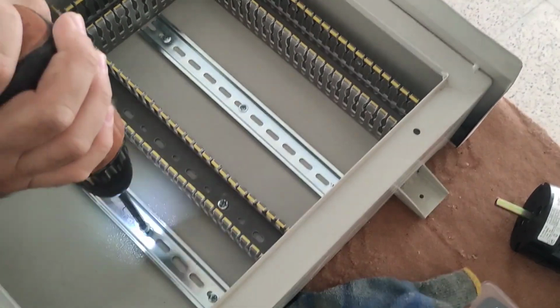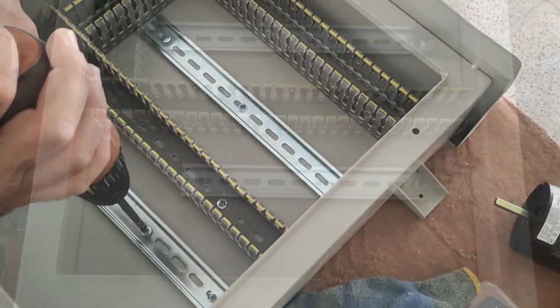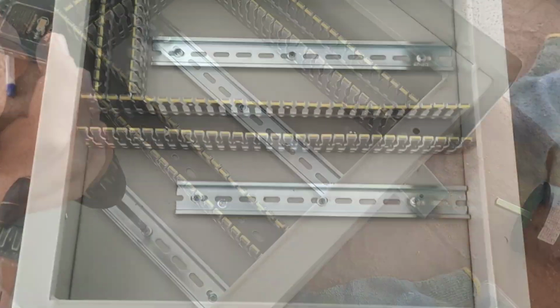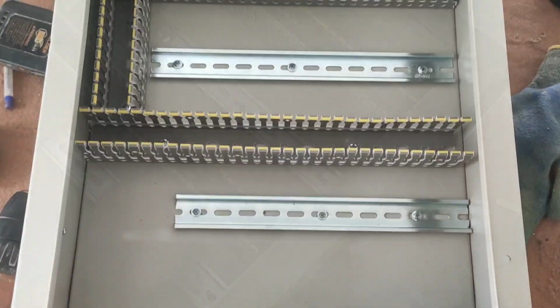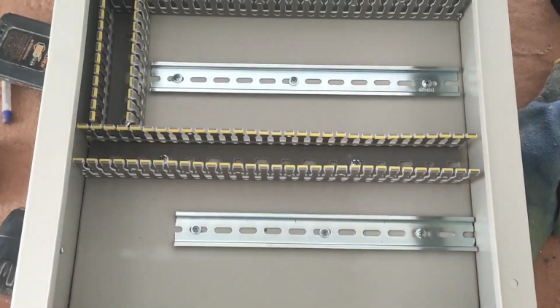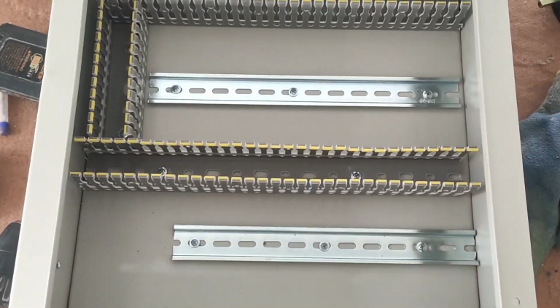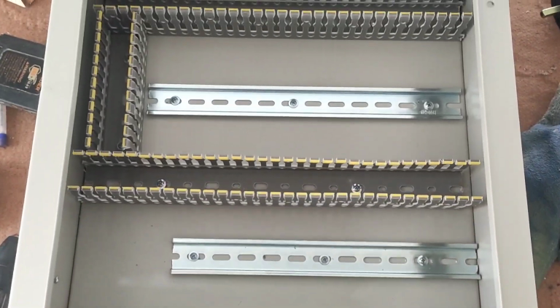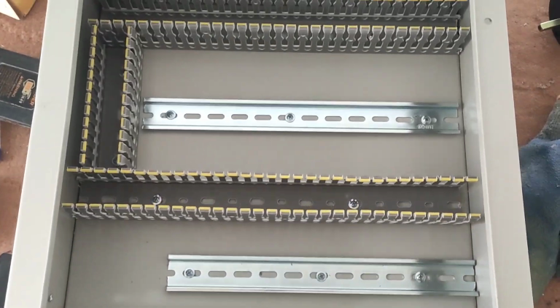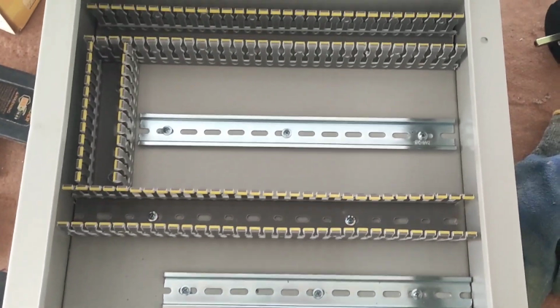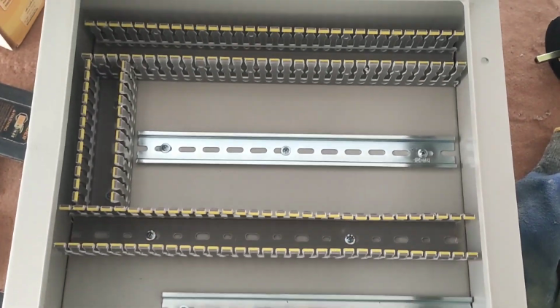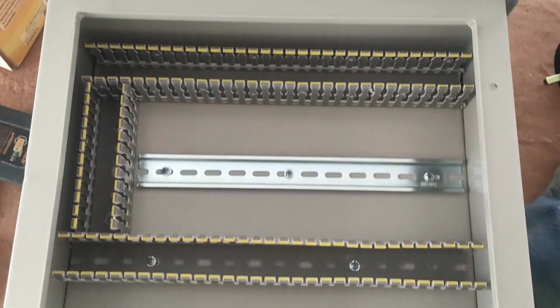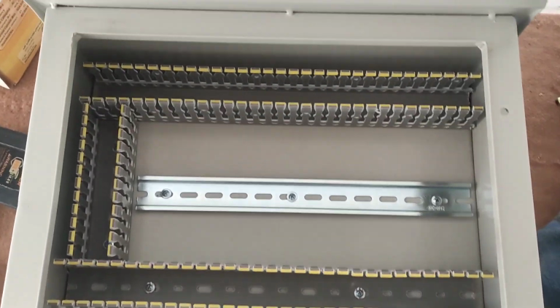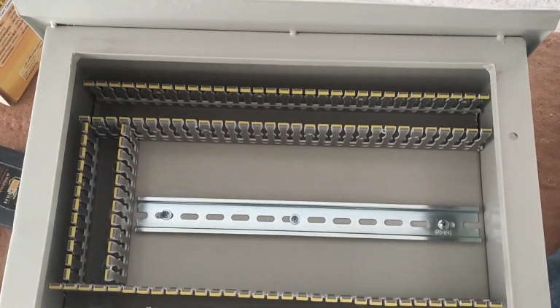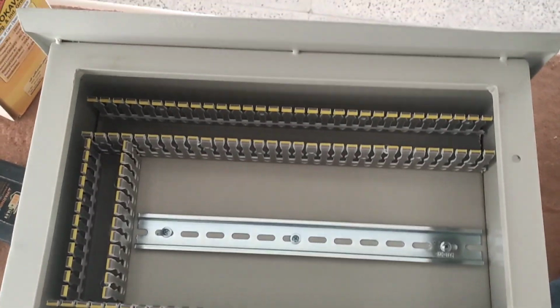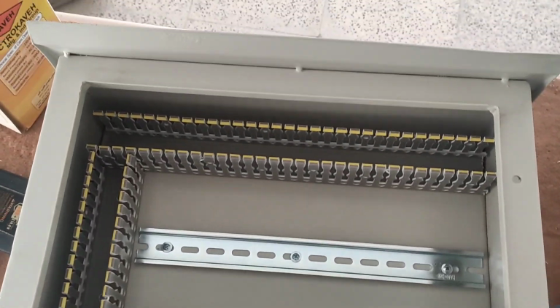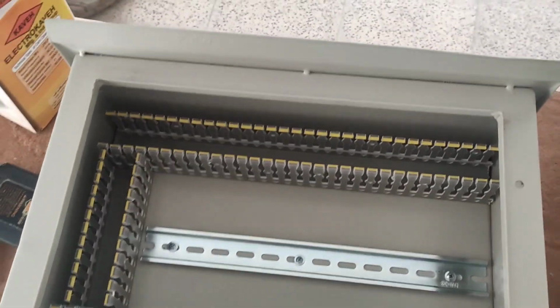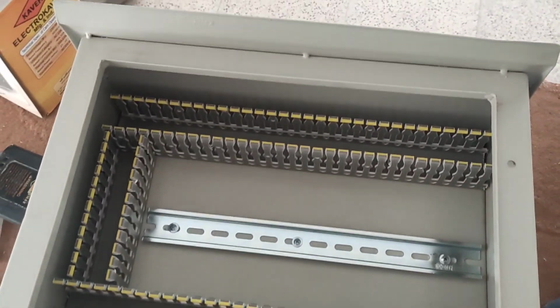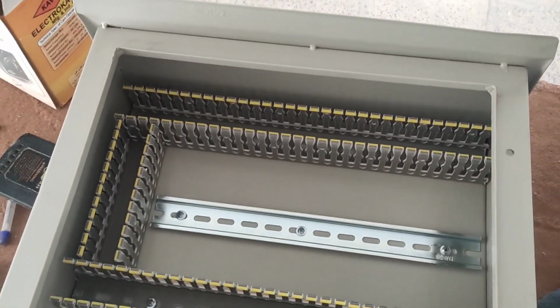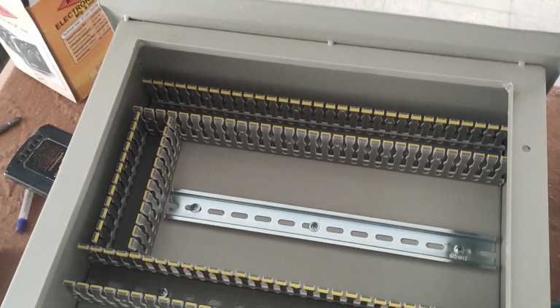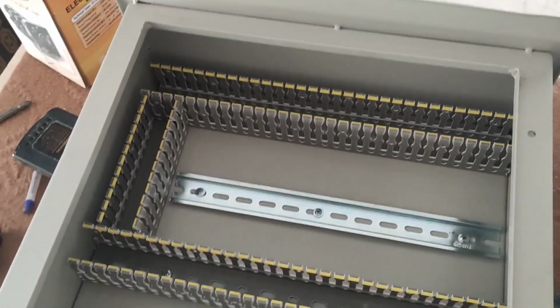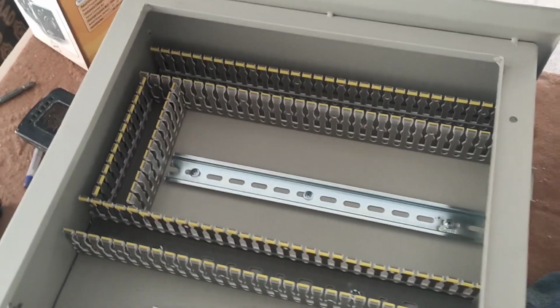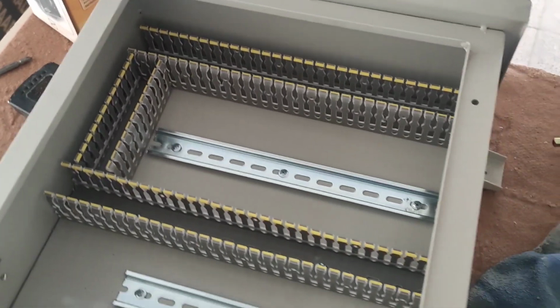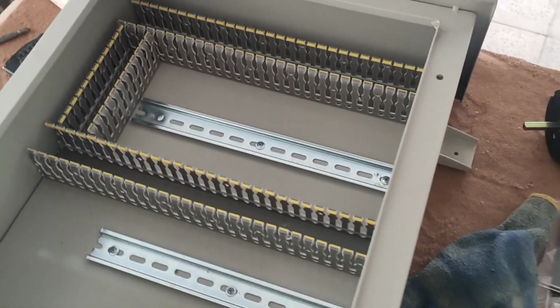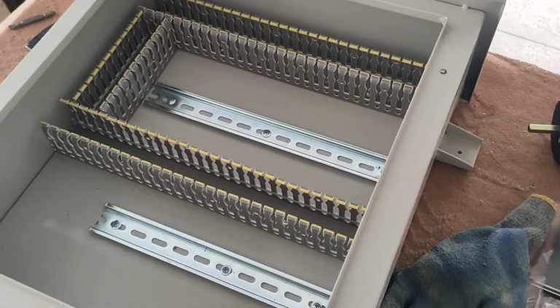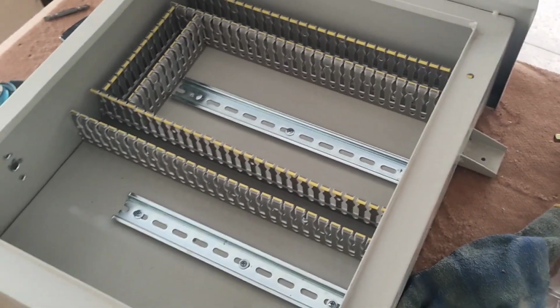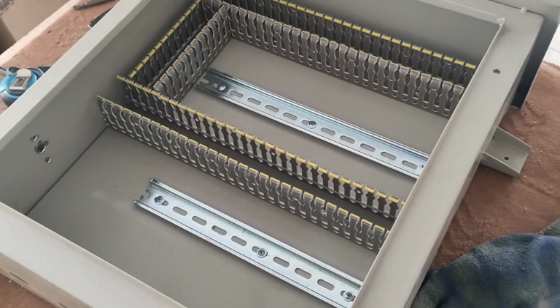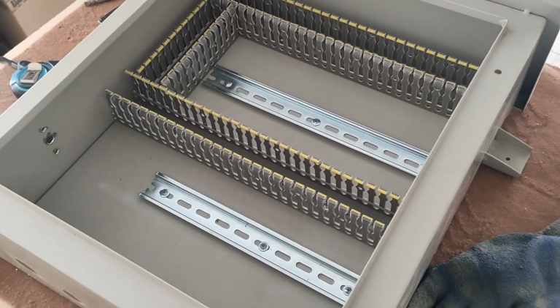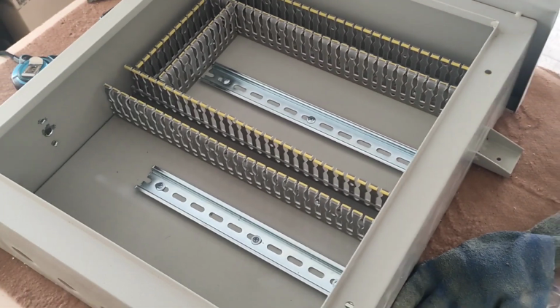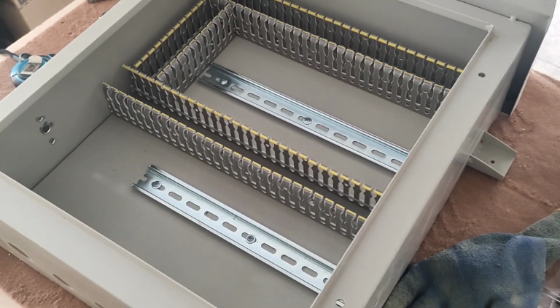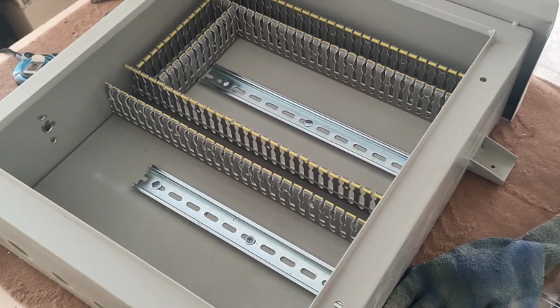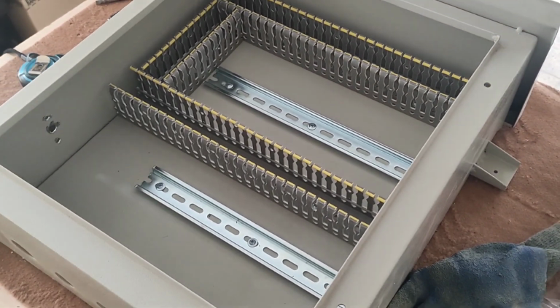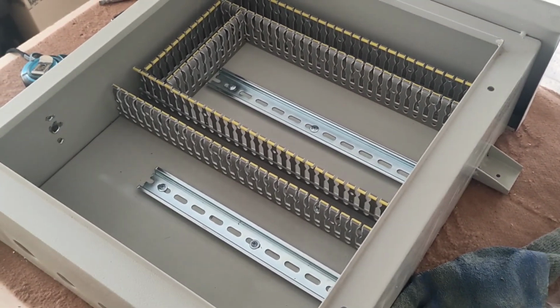The installation of rails and ducts is finished. Now we install the equipment in the electrical panel.